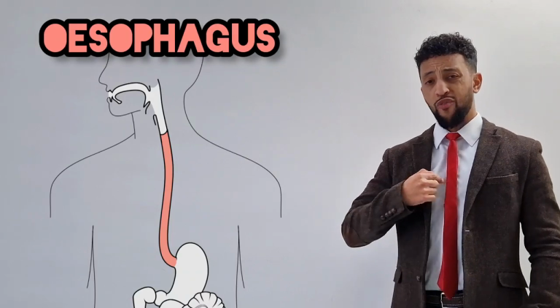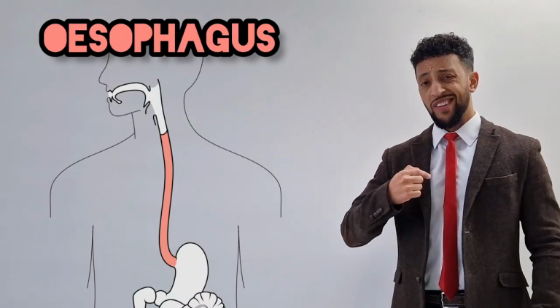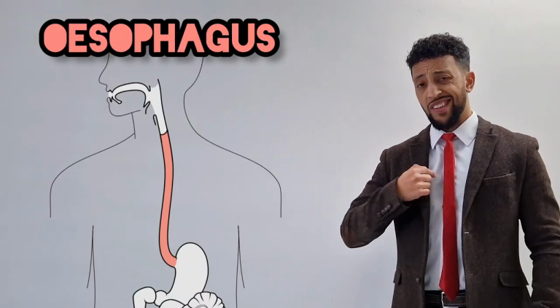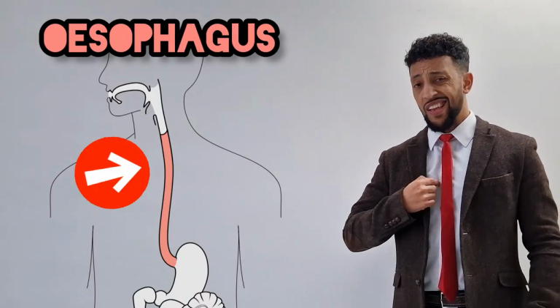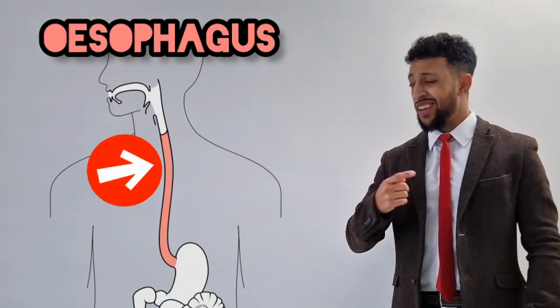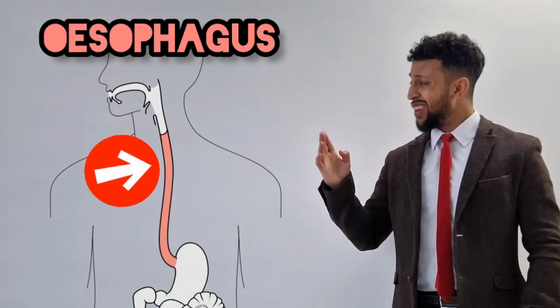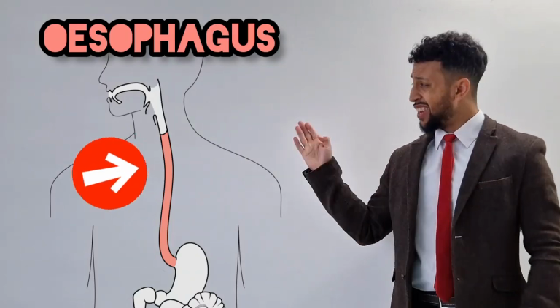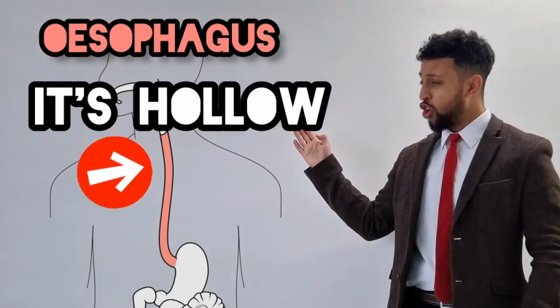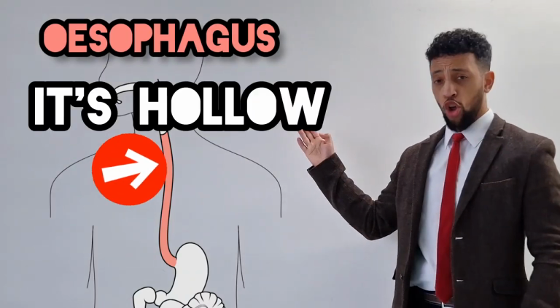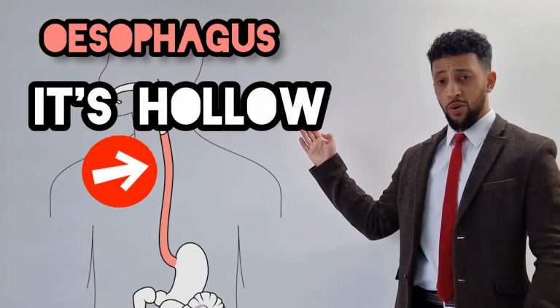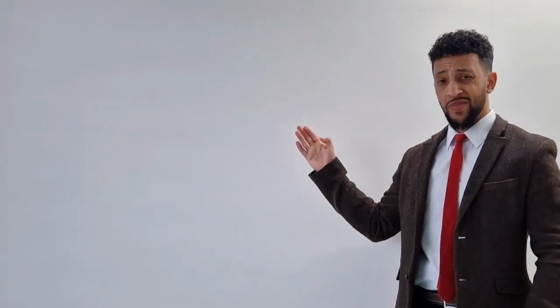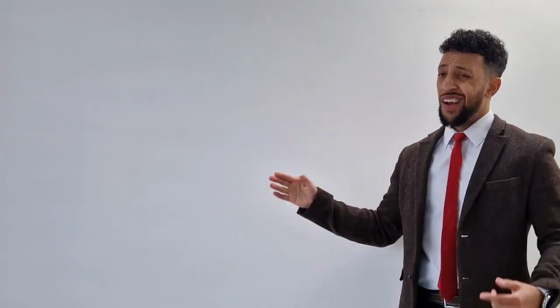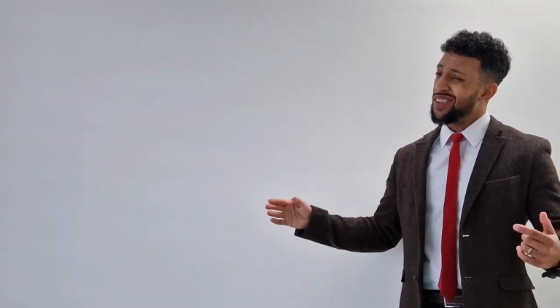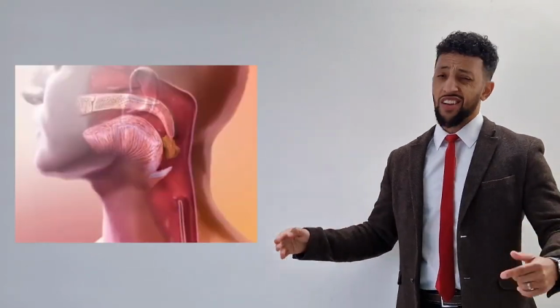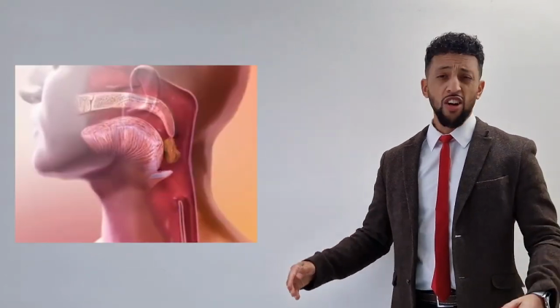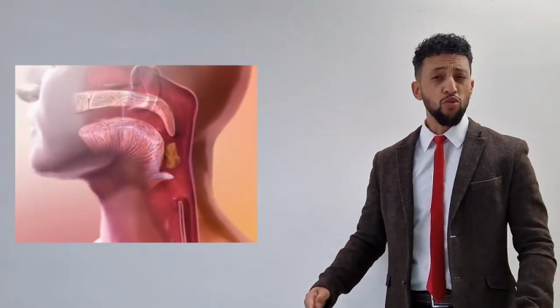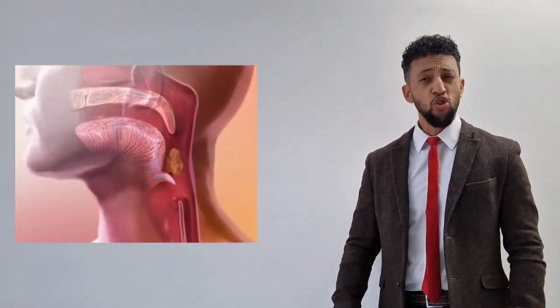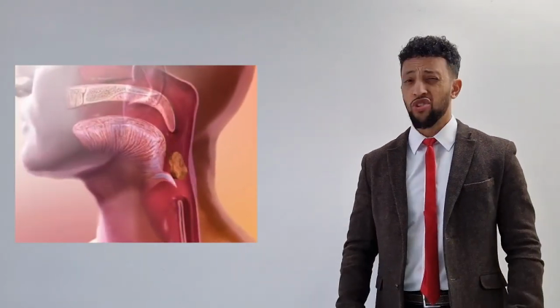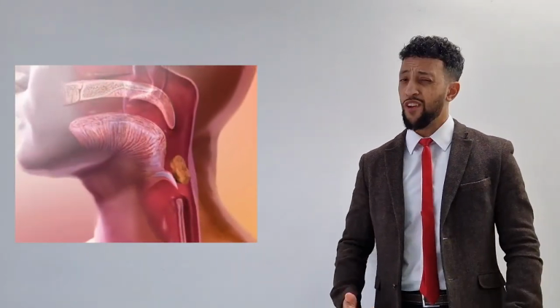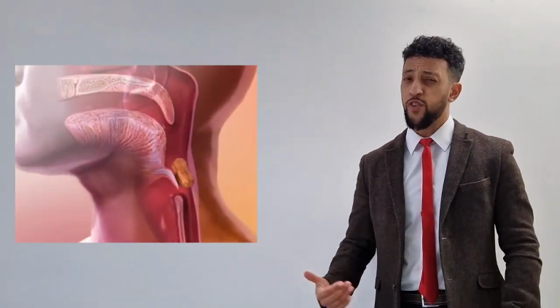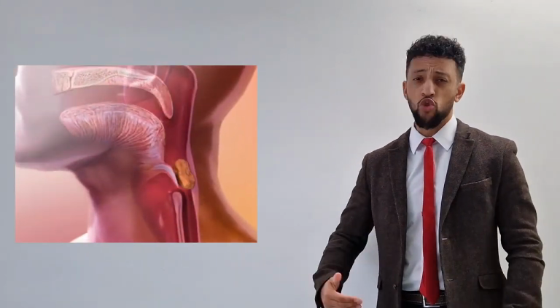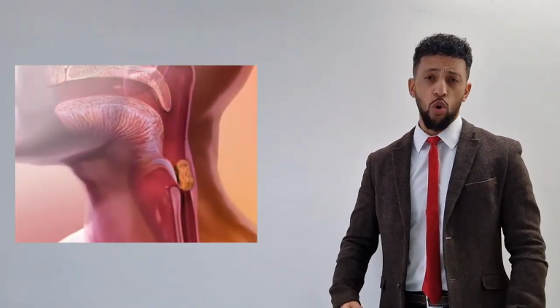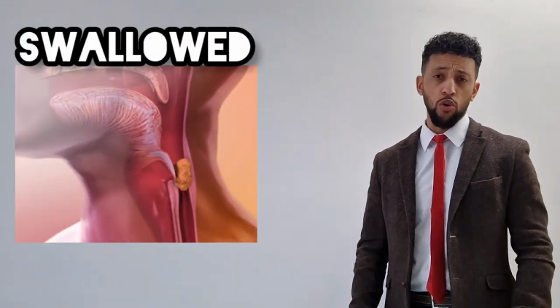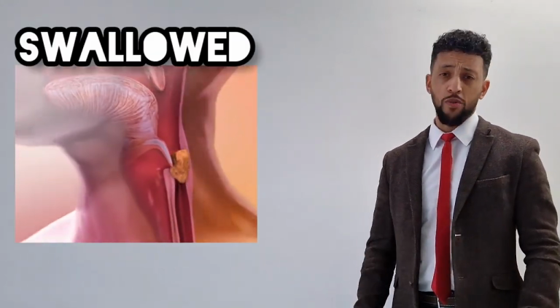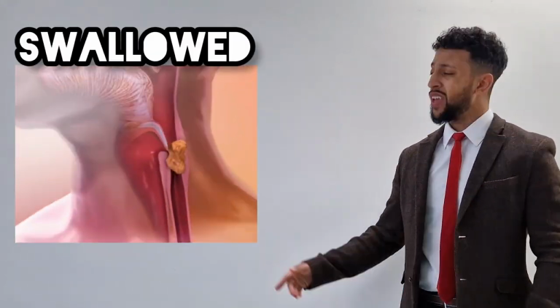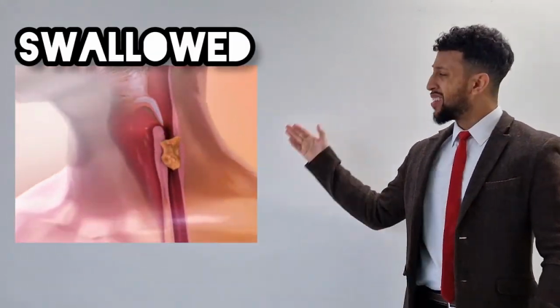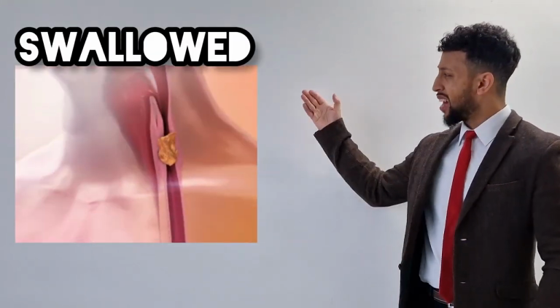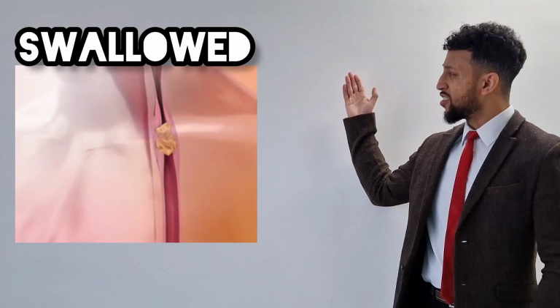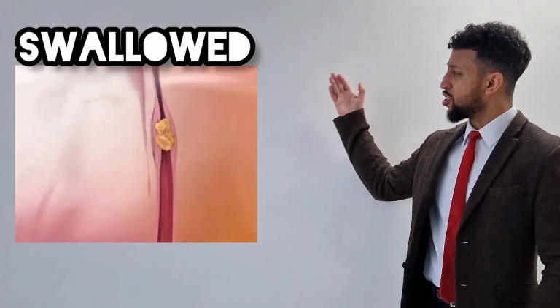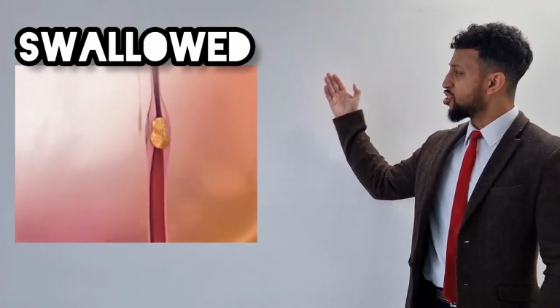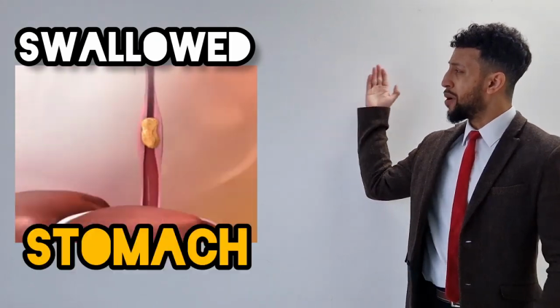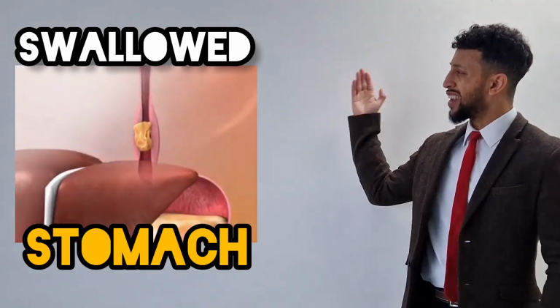Esophagus here, it's hollow. Take a couple chews, then the food's swallowed, down into the stomach, now it follows.